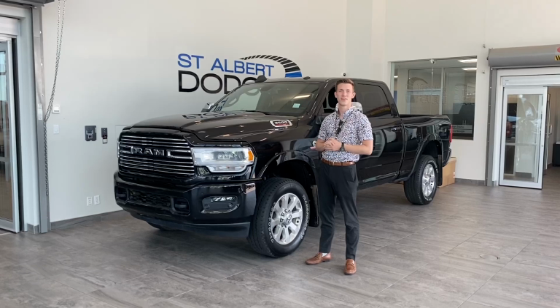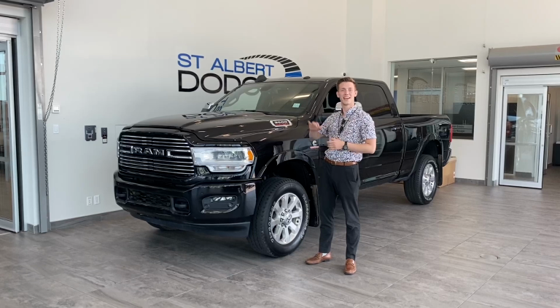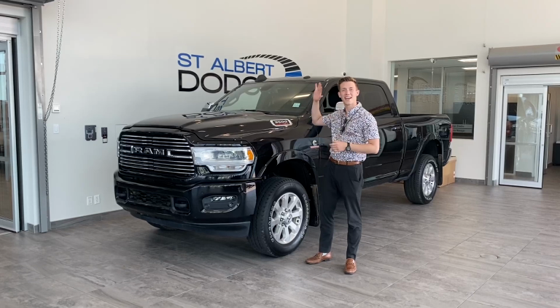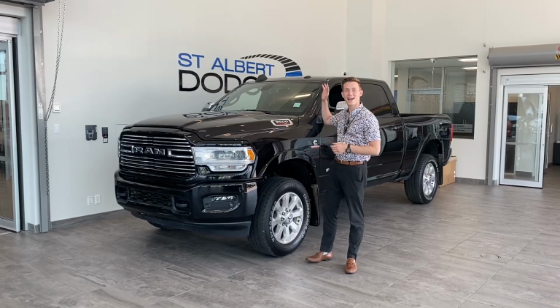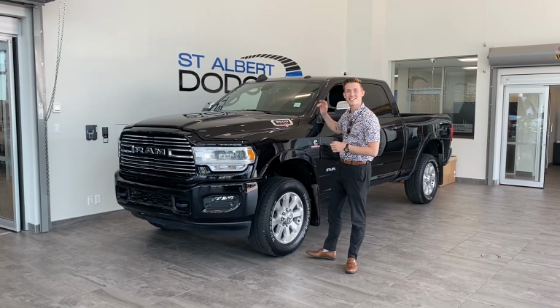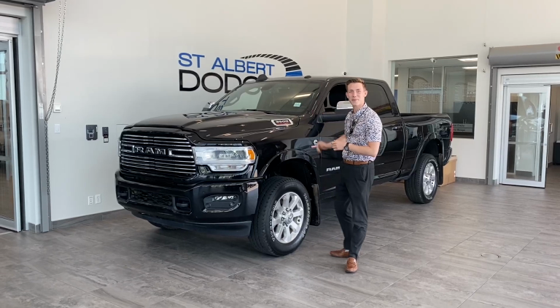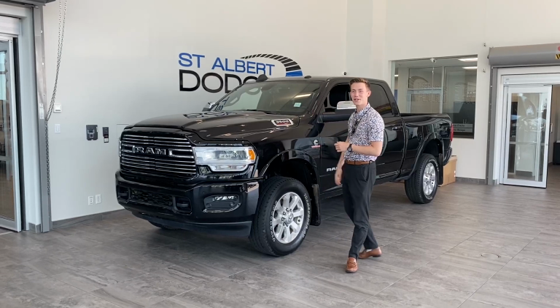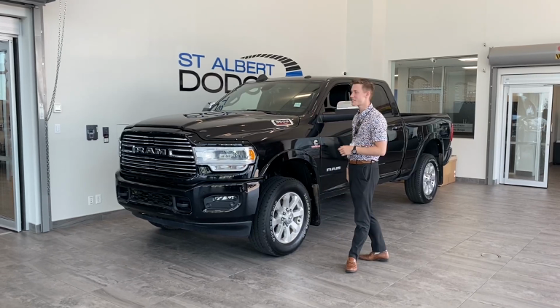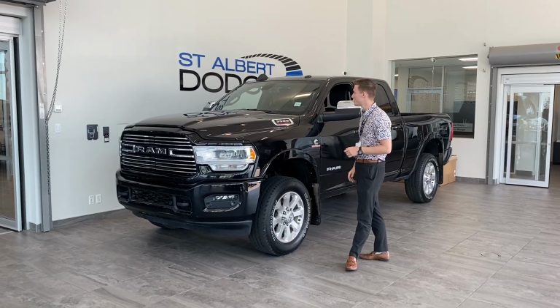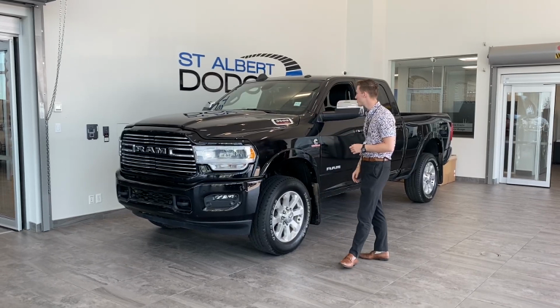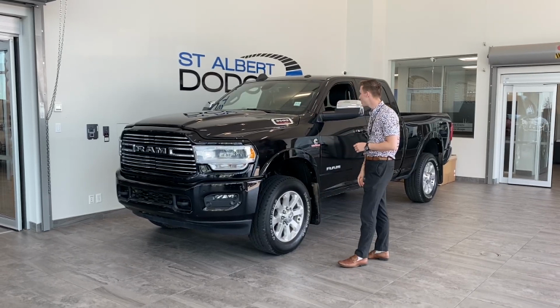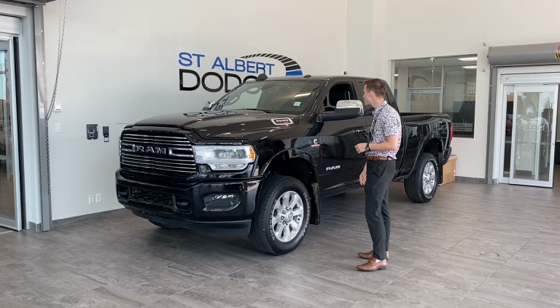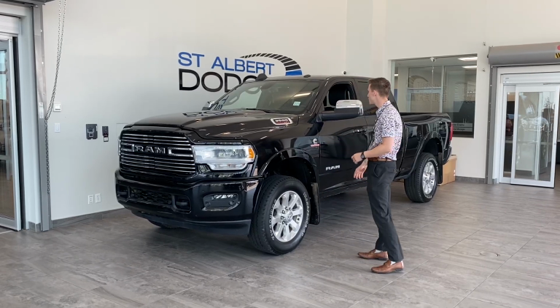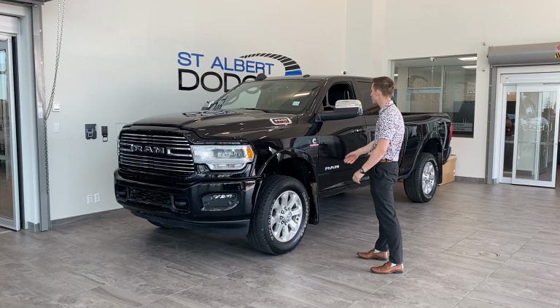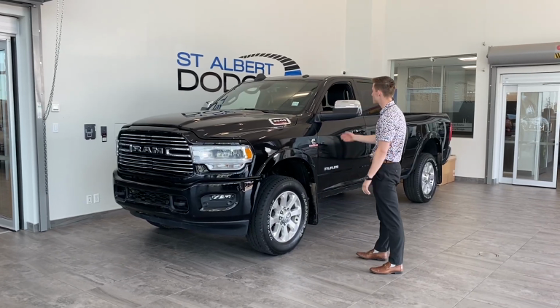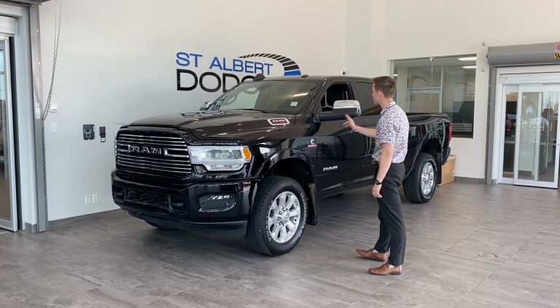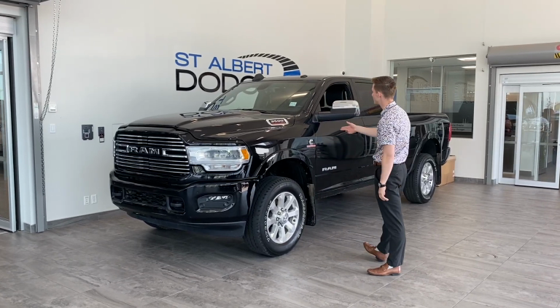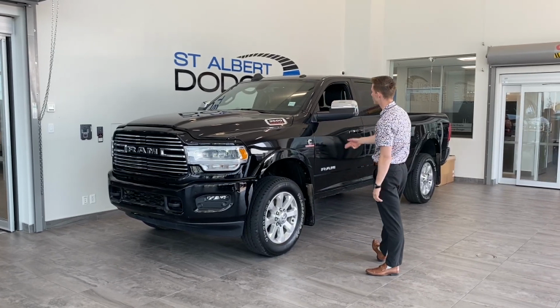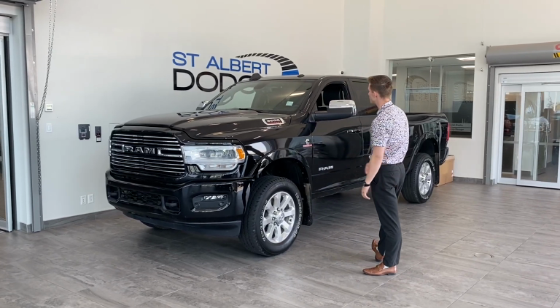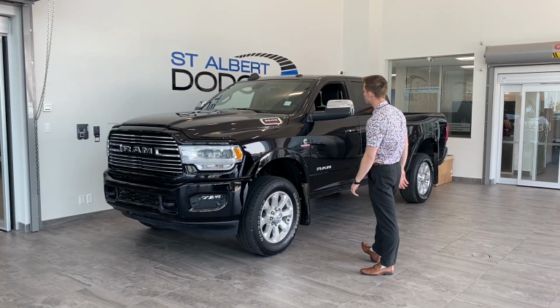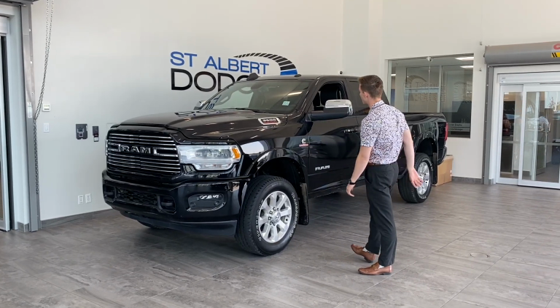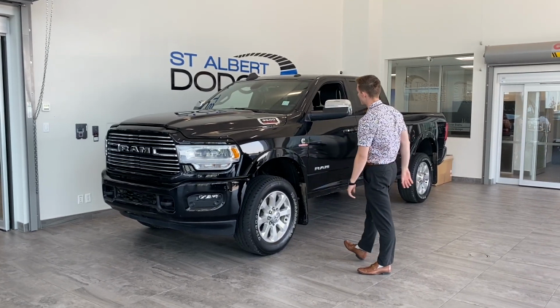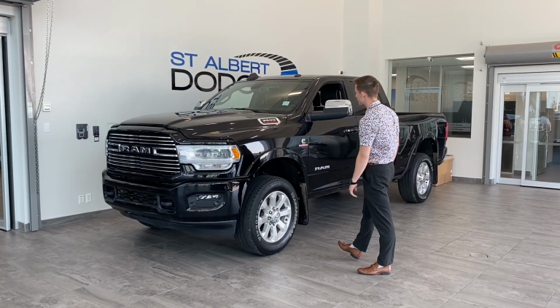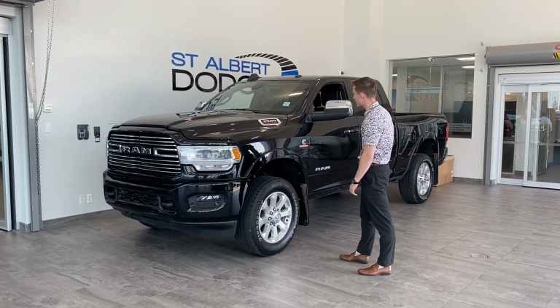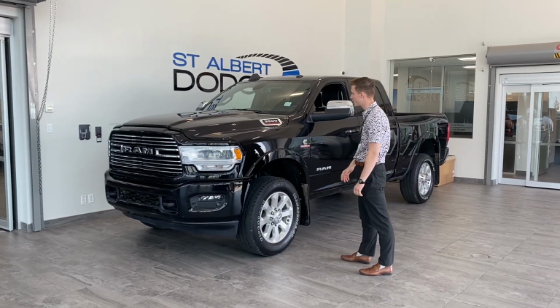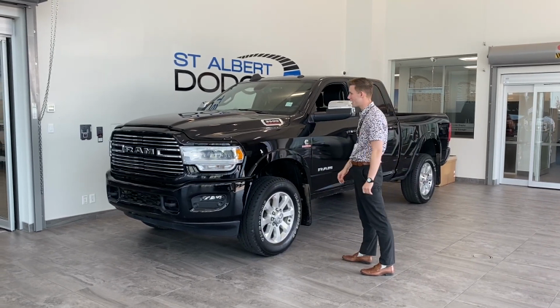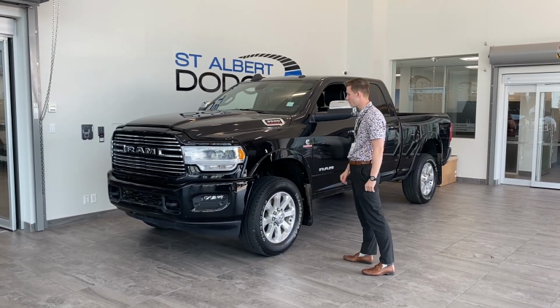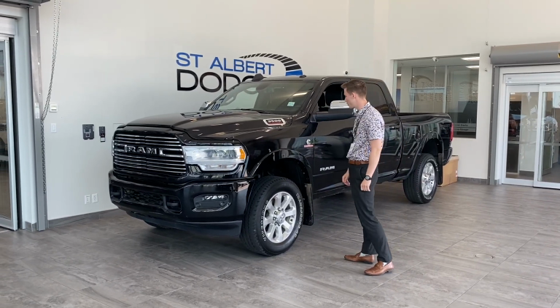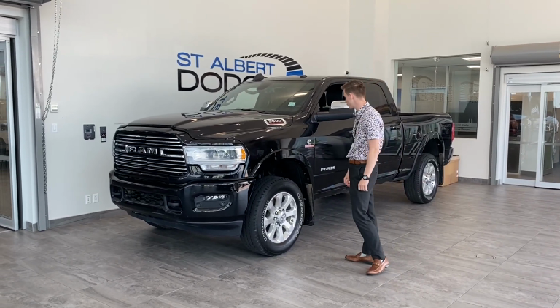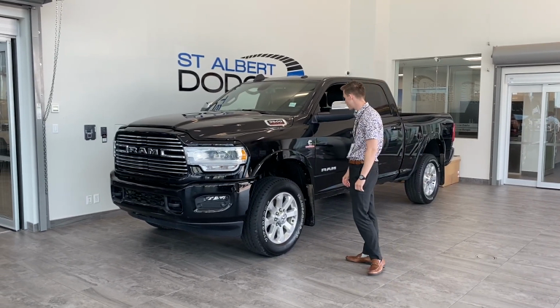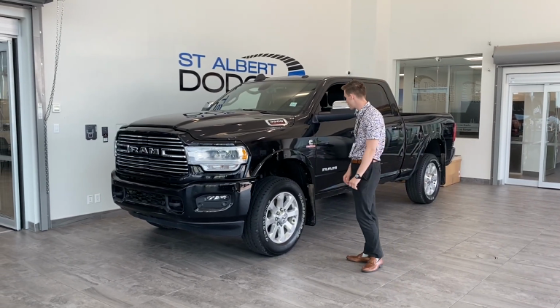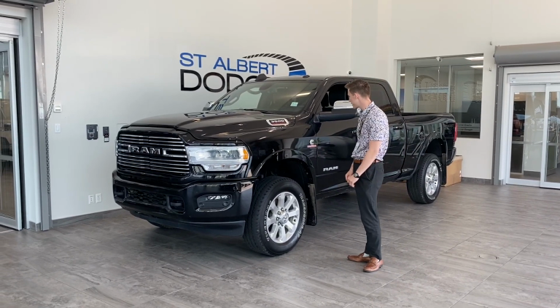Hey guys, Sam here at St. Albert Dodge. Today we got this 2022 Ram 3500 Laramie.